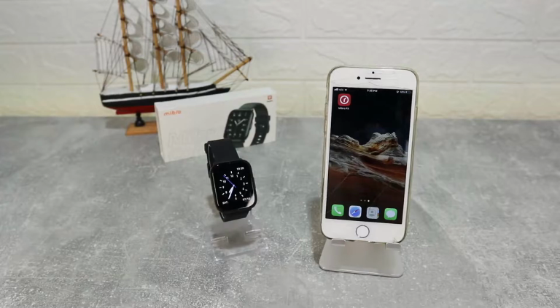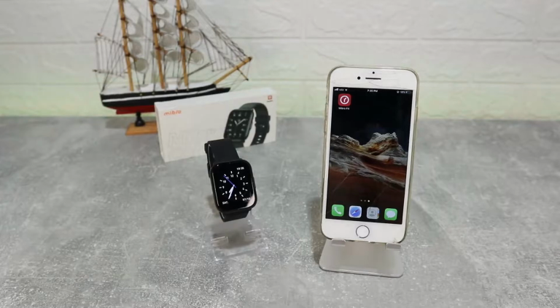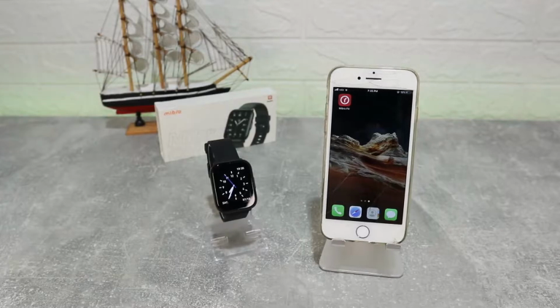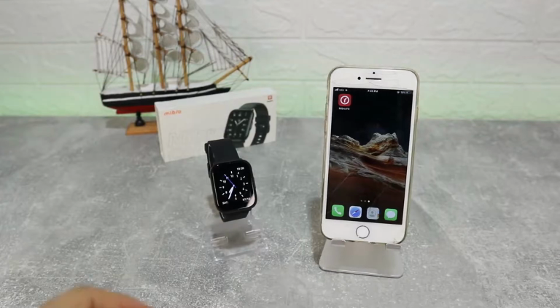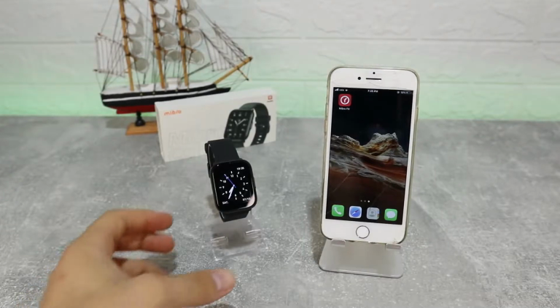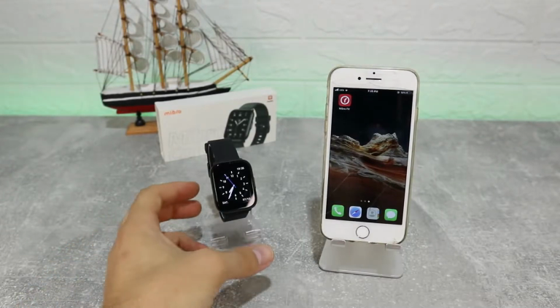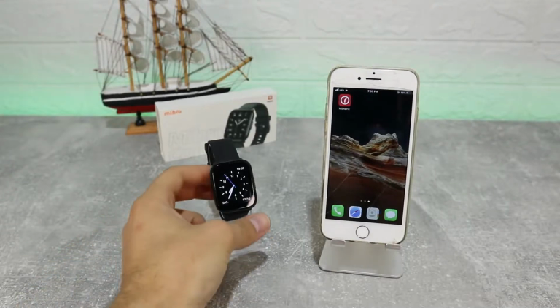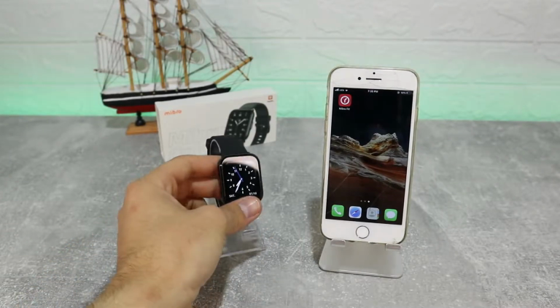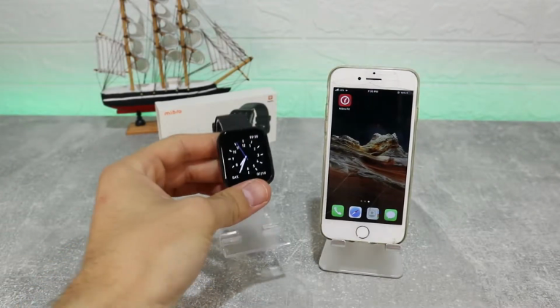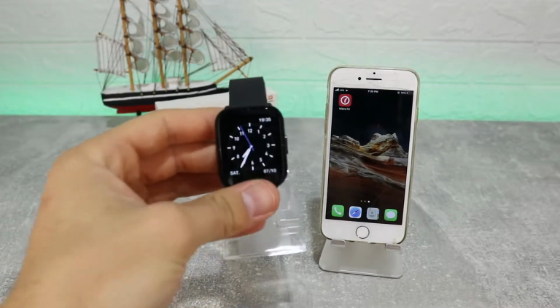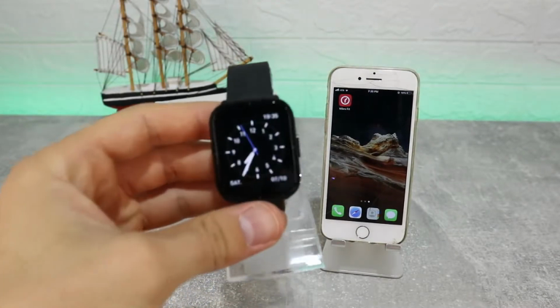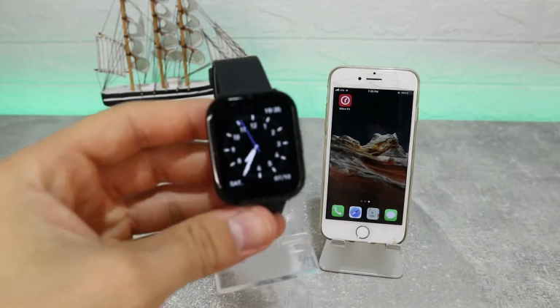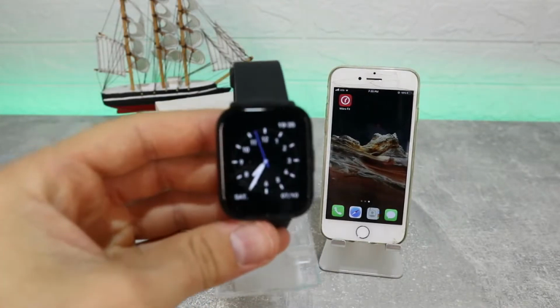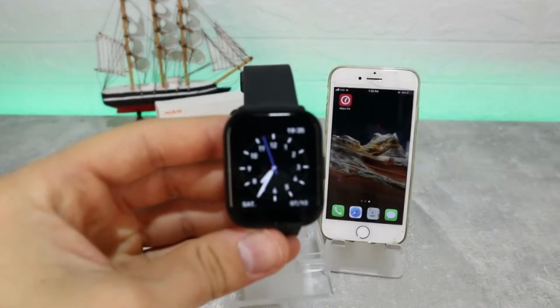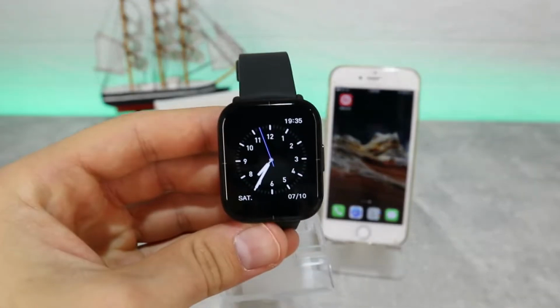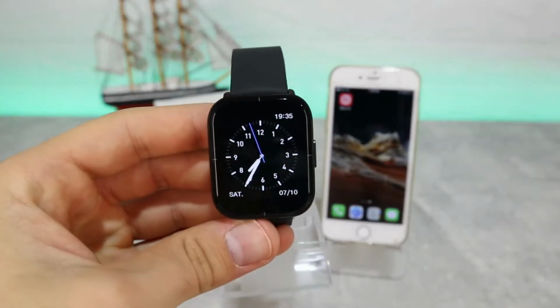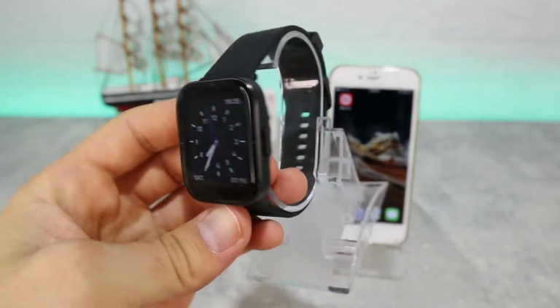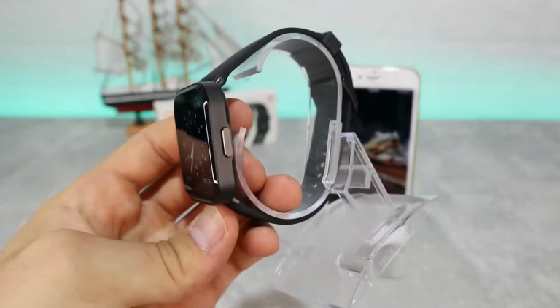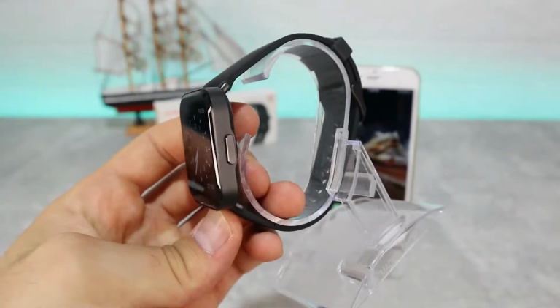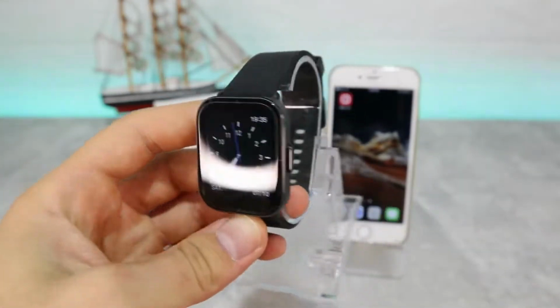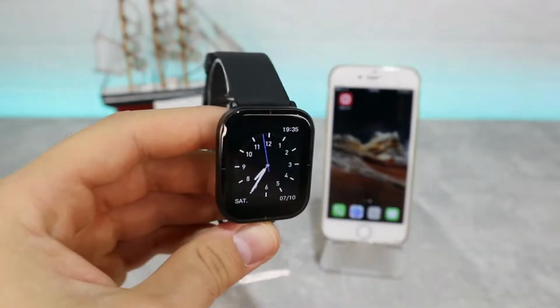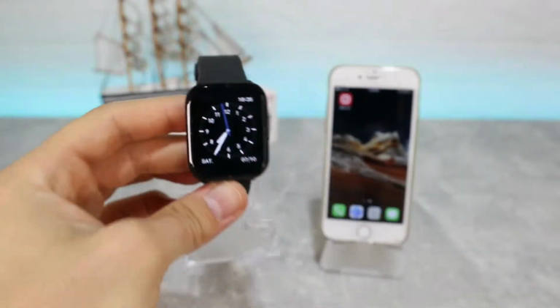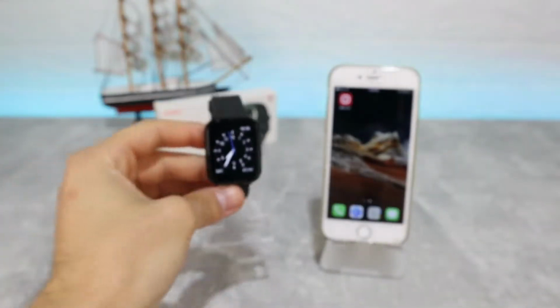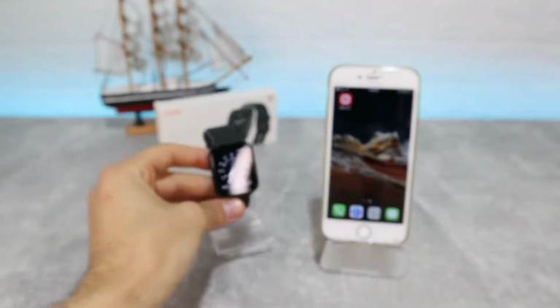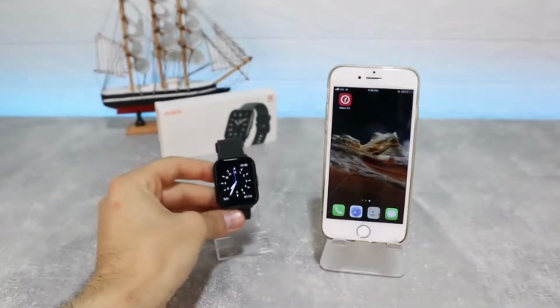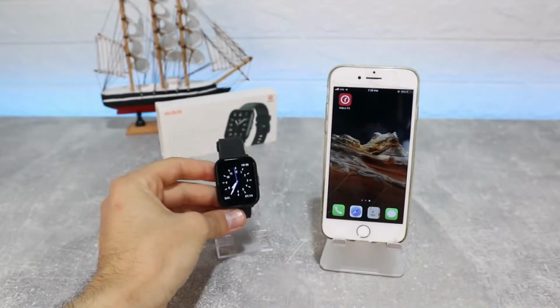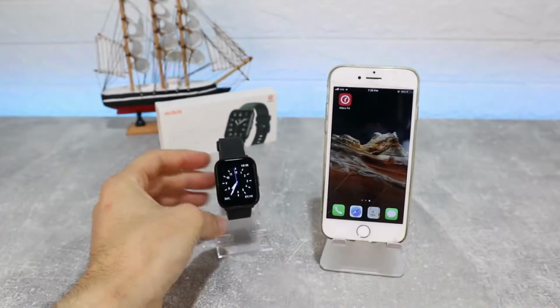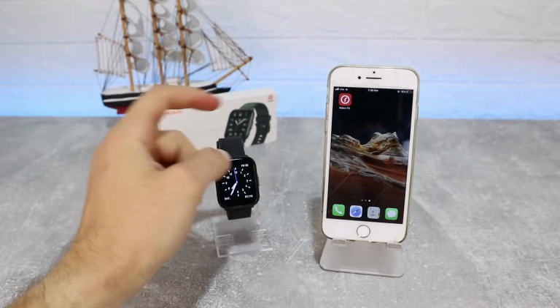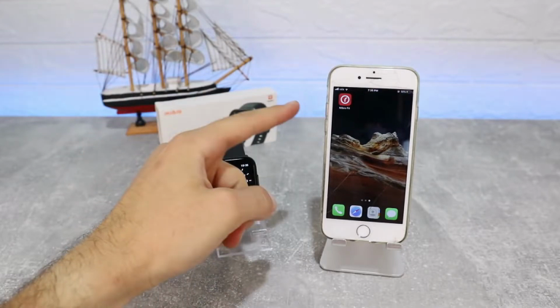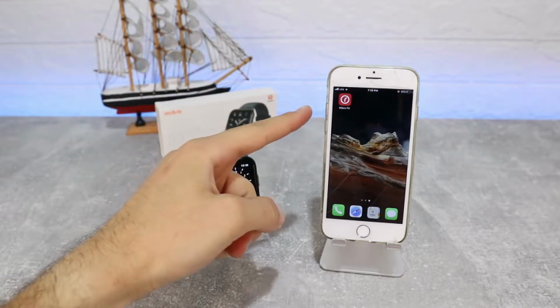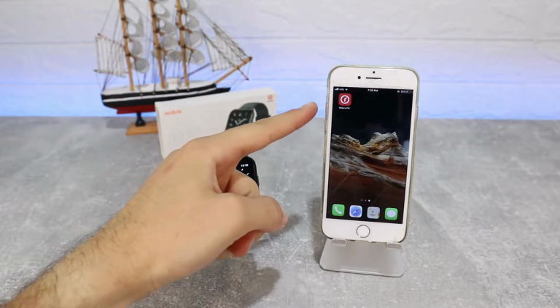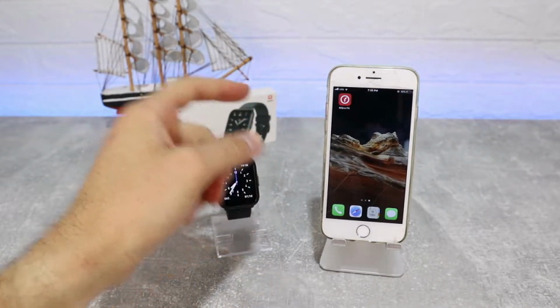Hello everyone and welcome back to New Tech Today. We're going to show you how to connect your Mibra Color with the Mibra Fit app on iOS.